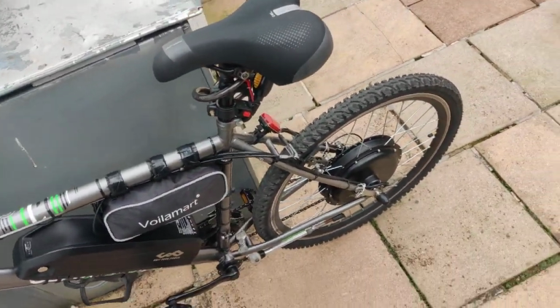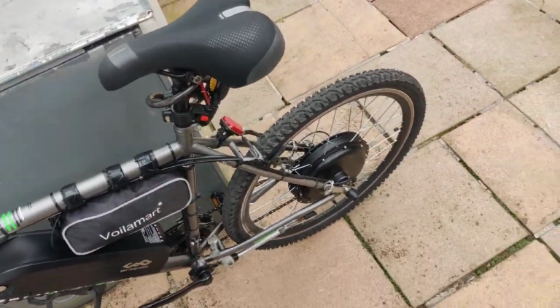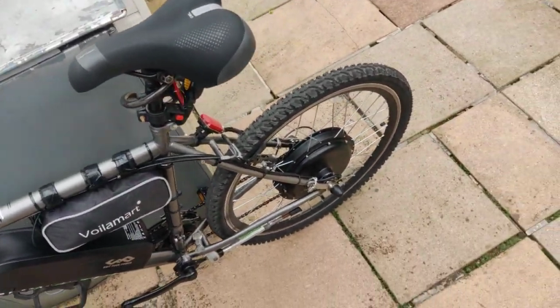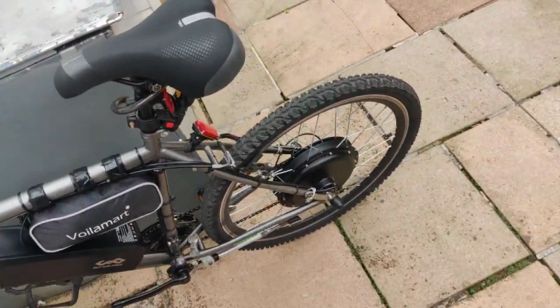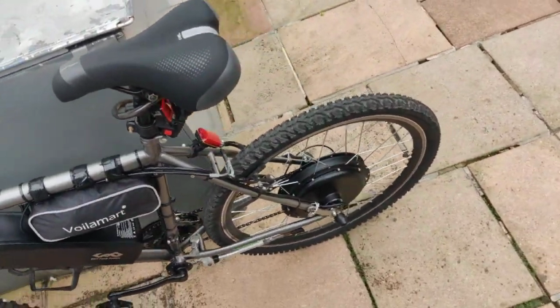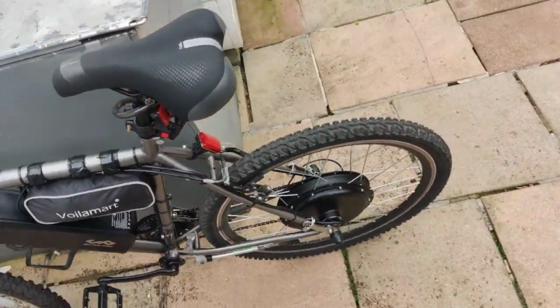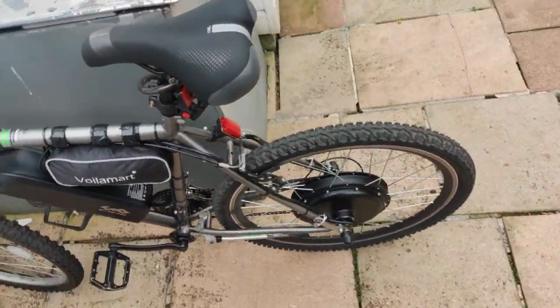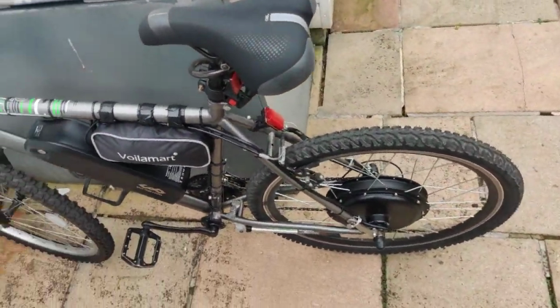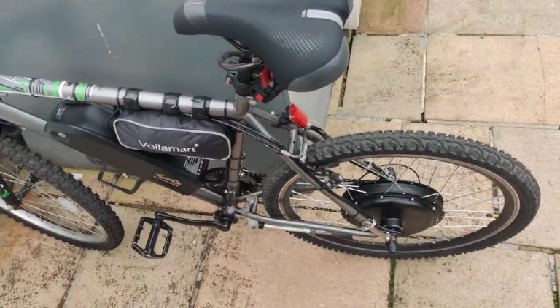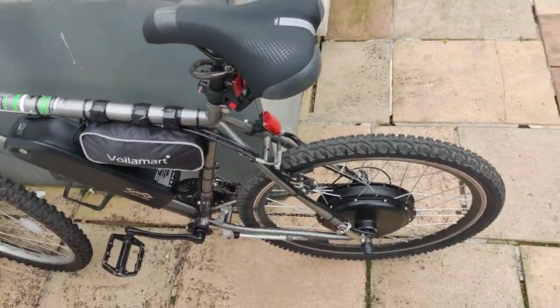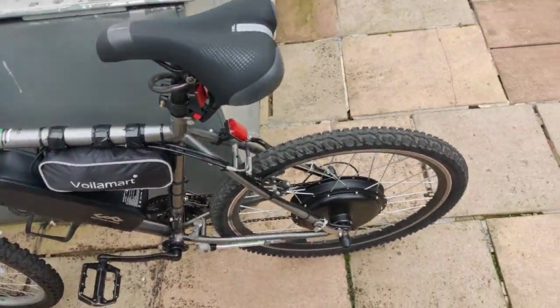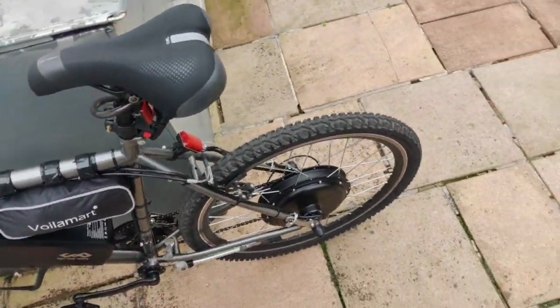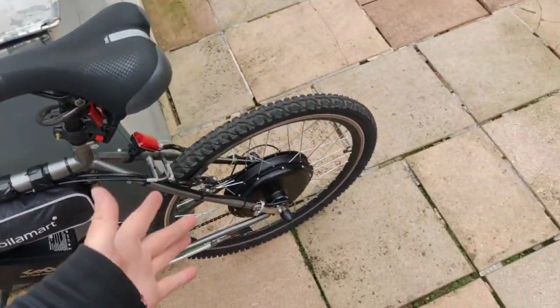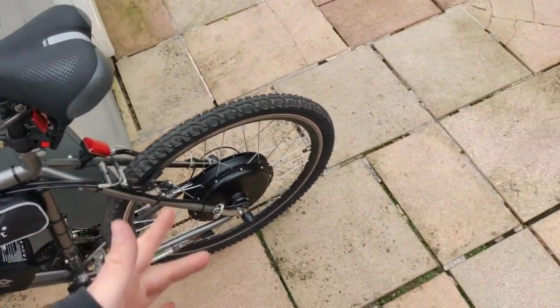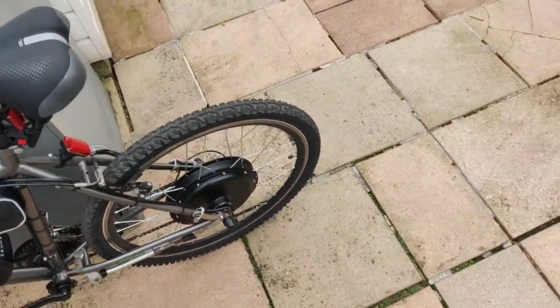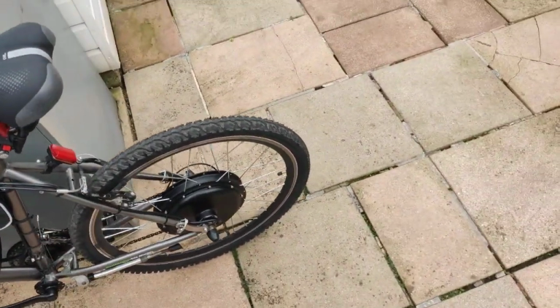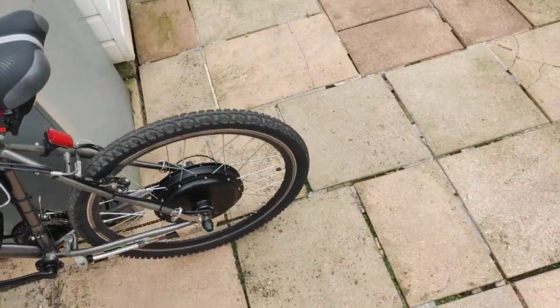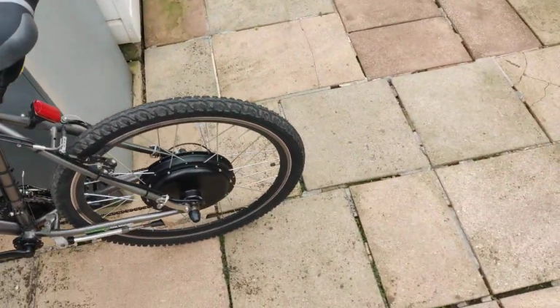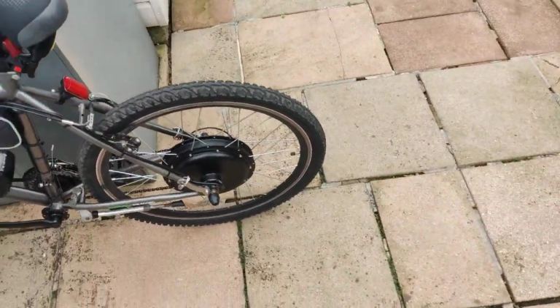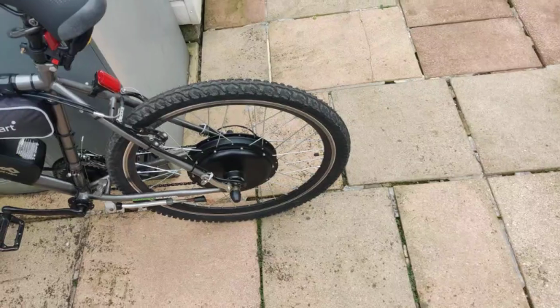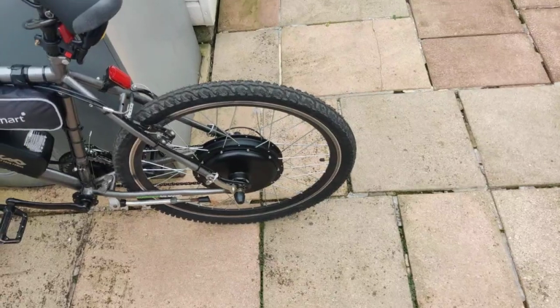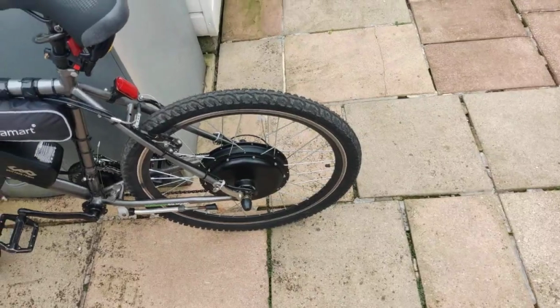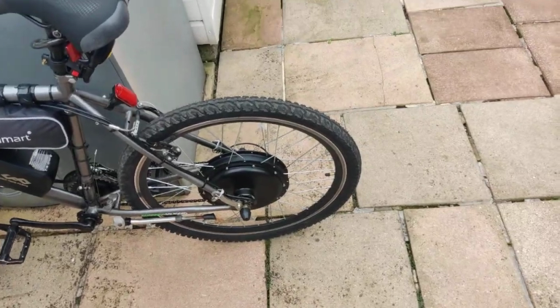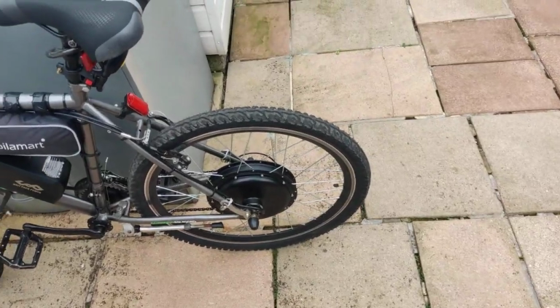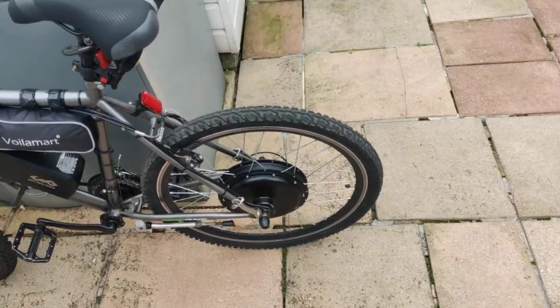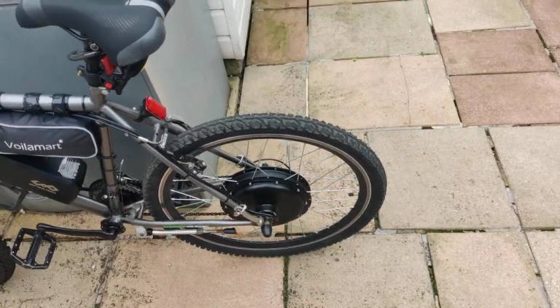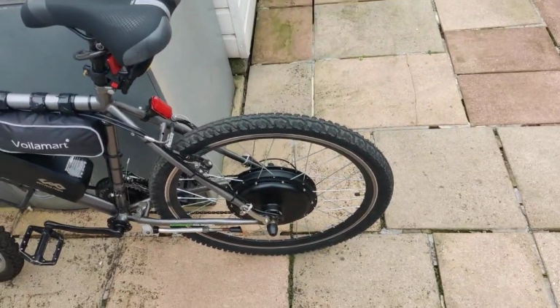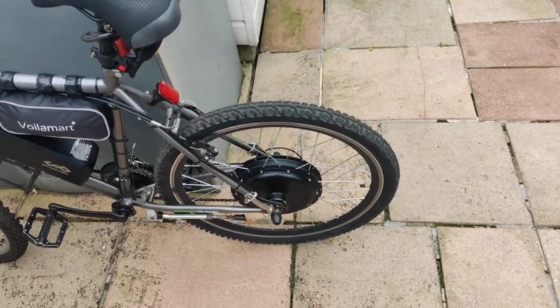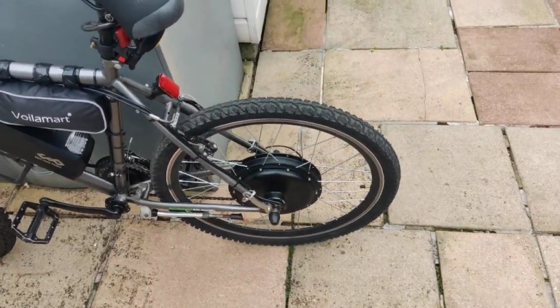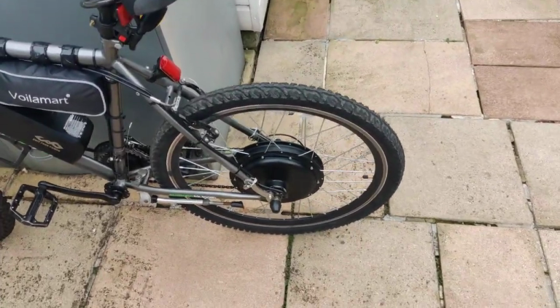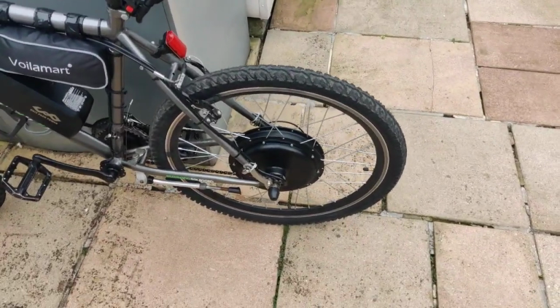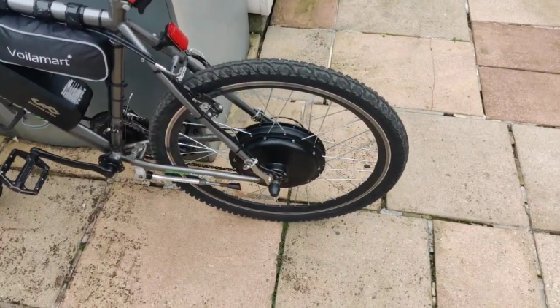I'll have some videos showing how fast it goes — off-road, of course — and showing off its functions.